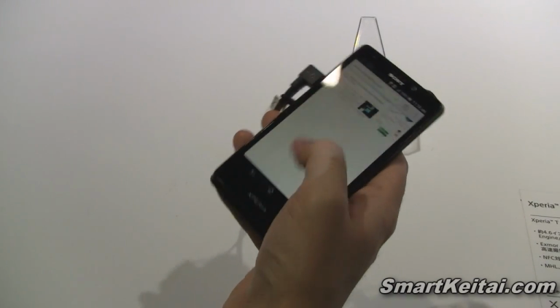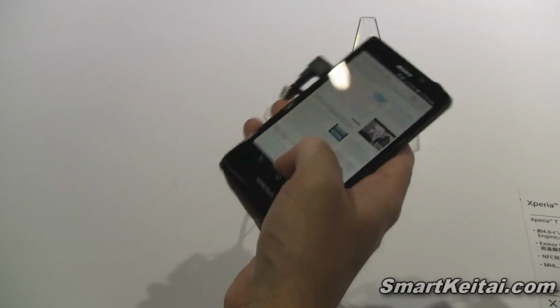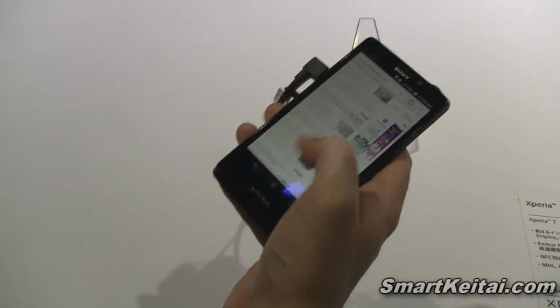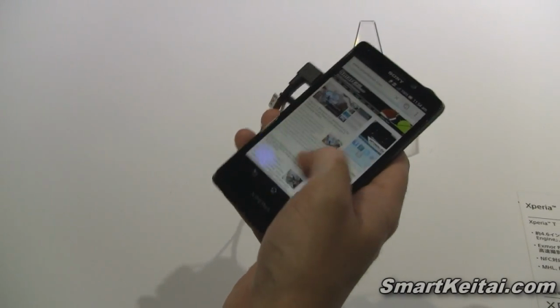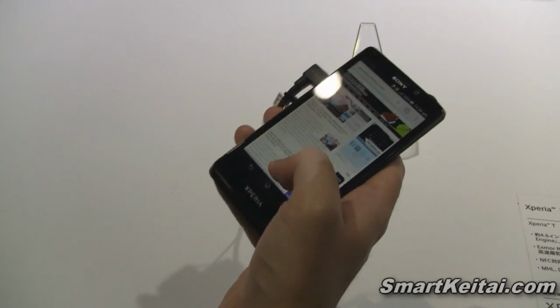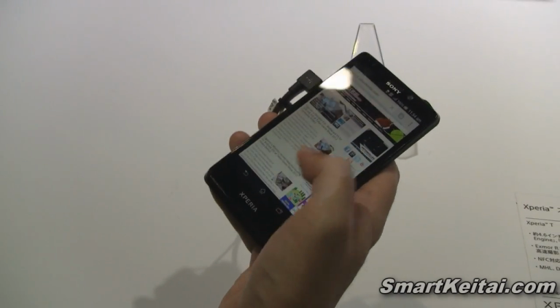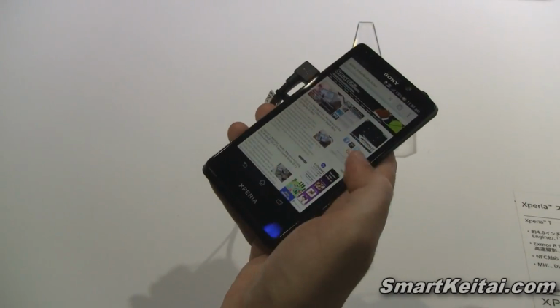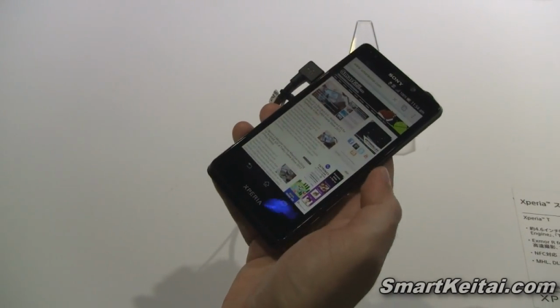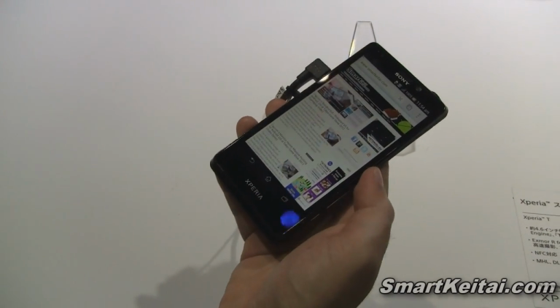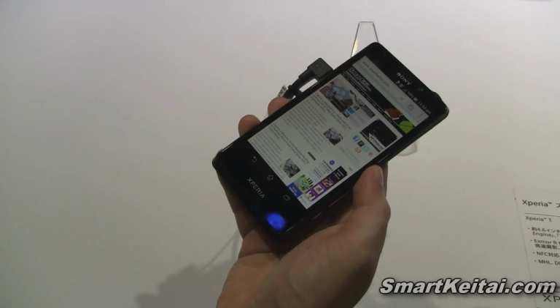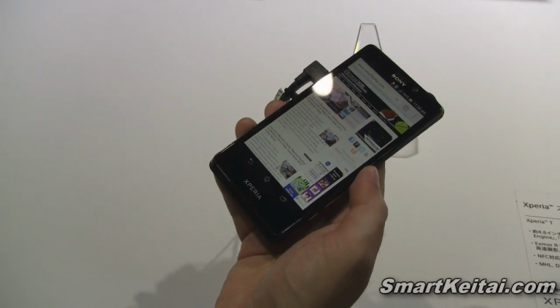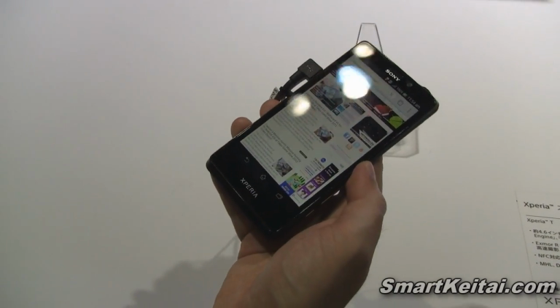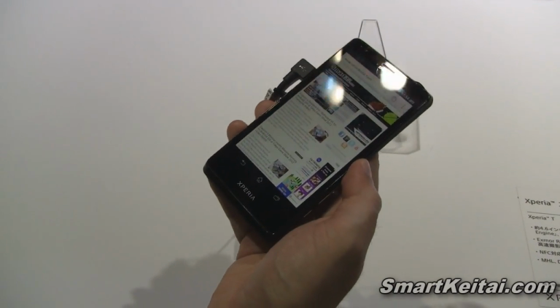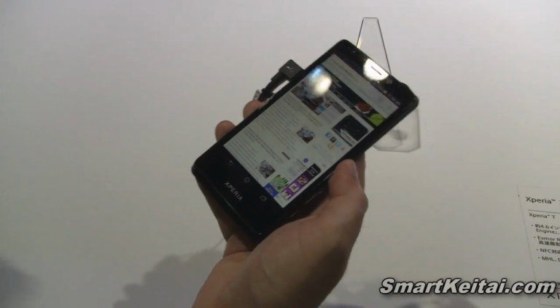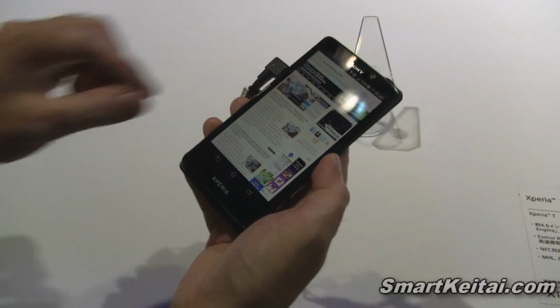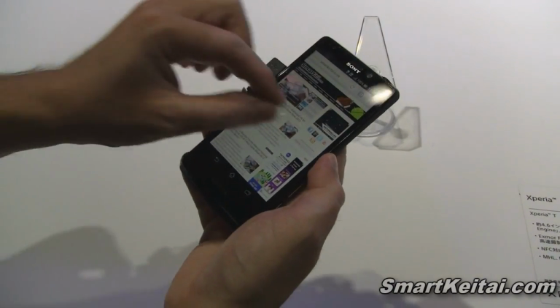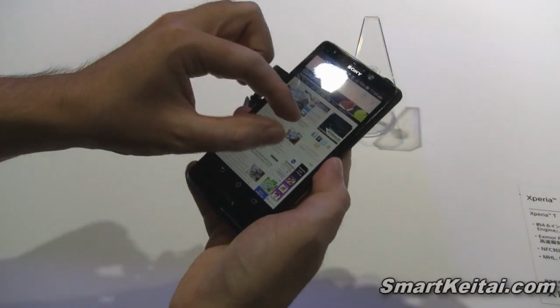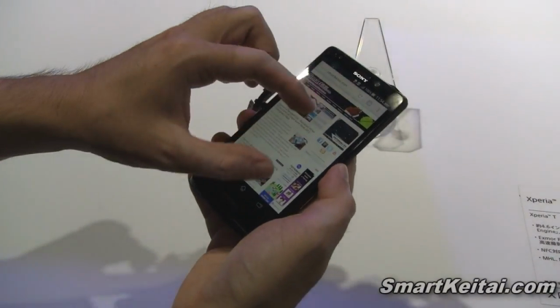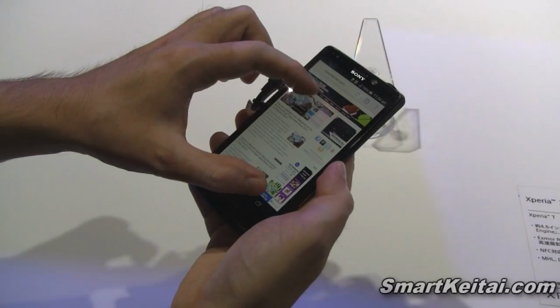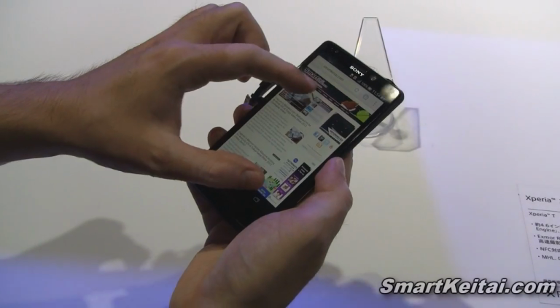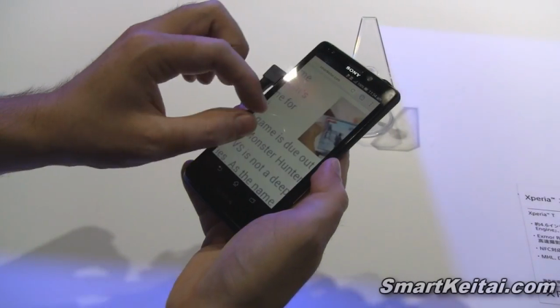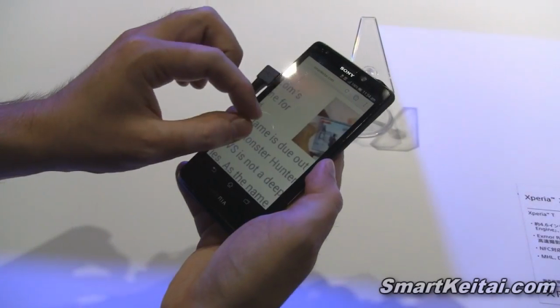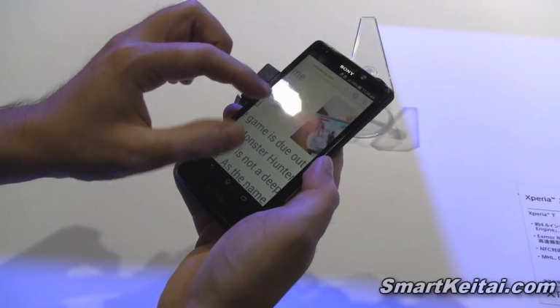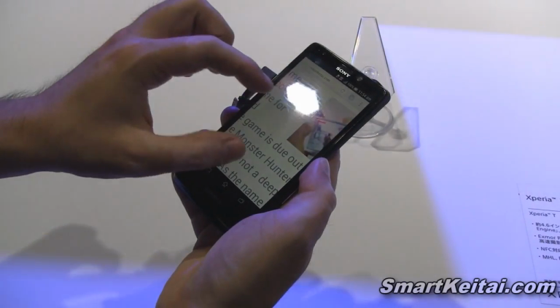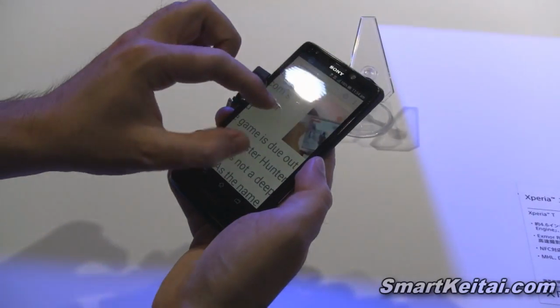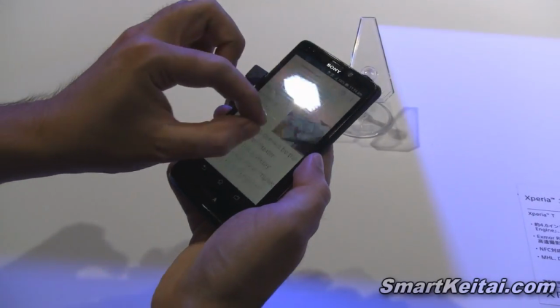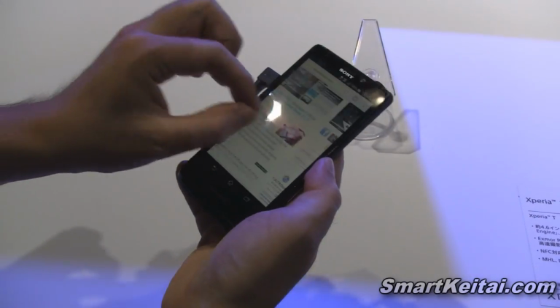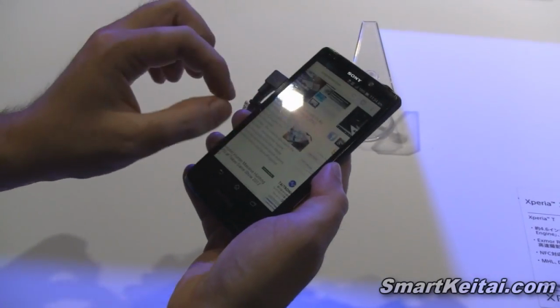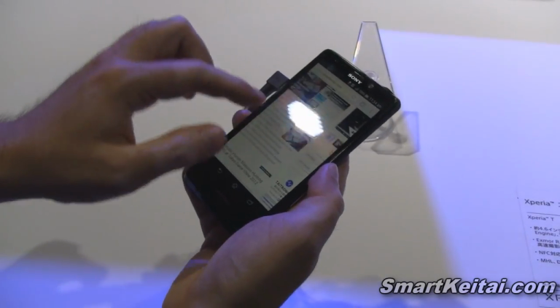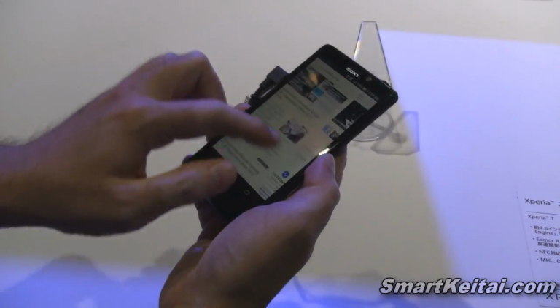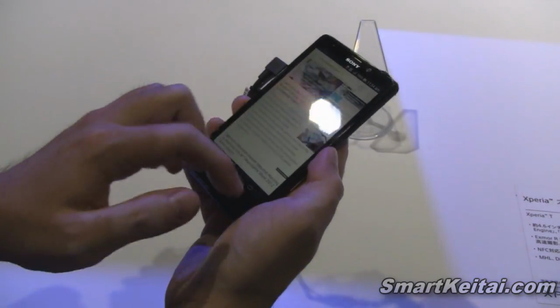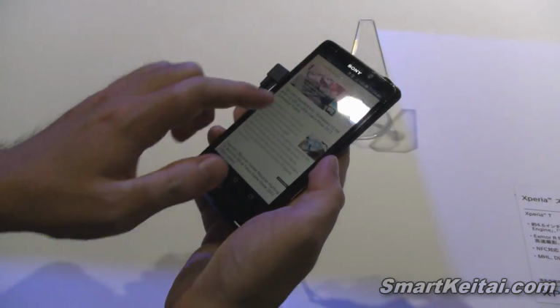So this was the Sony Xperia T at CEATEC 2012 in Japan.